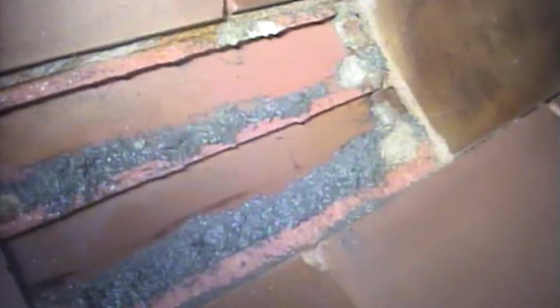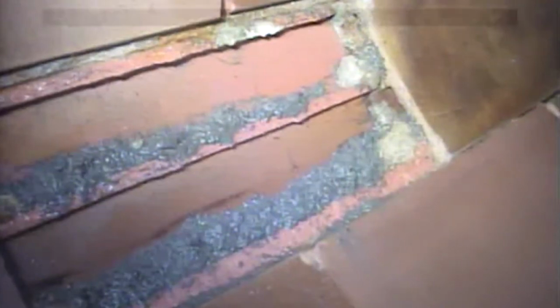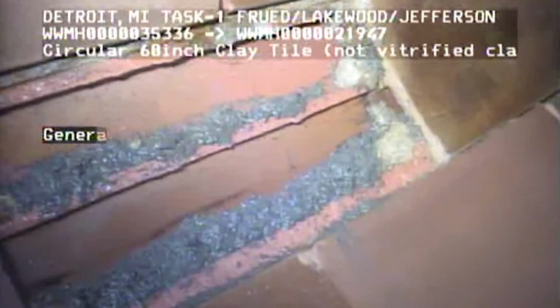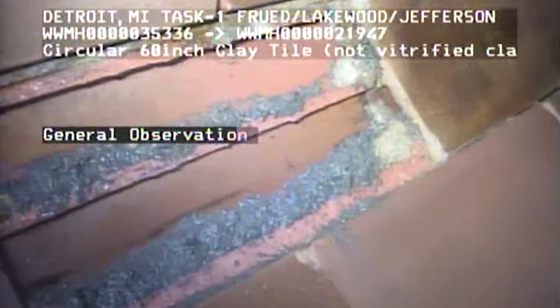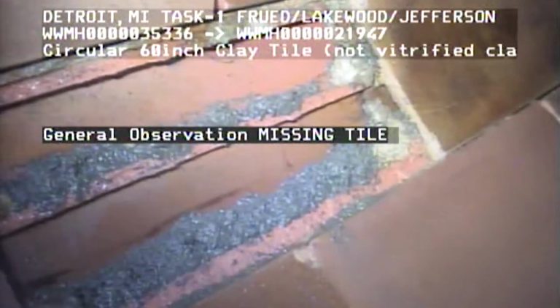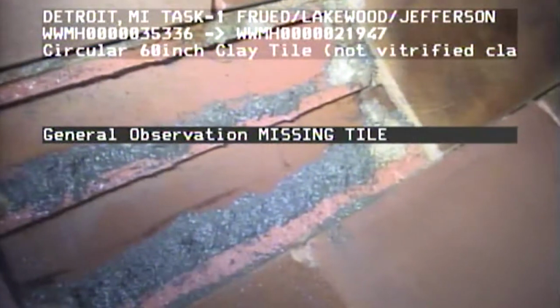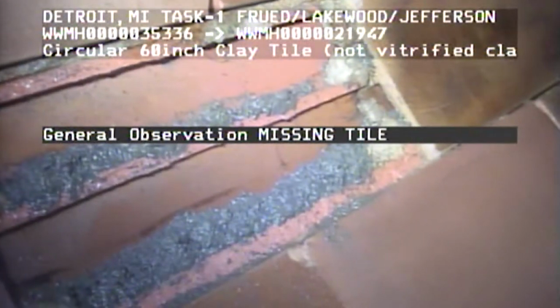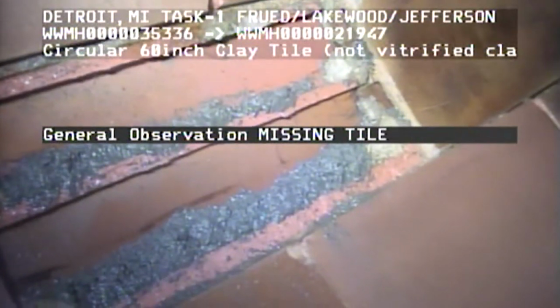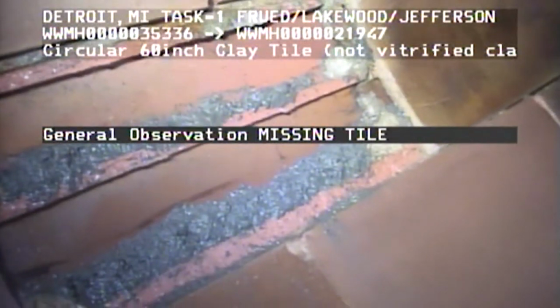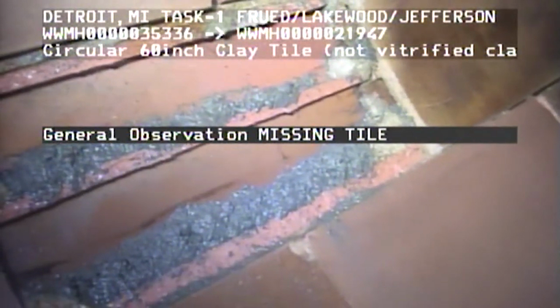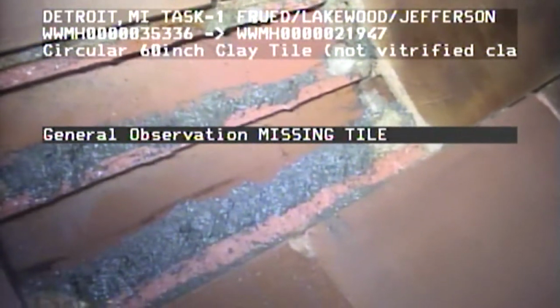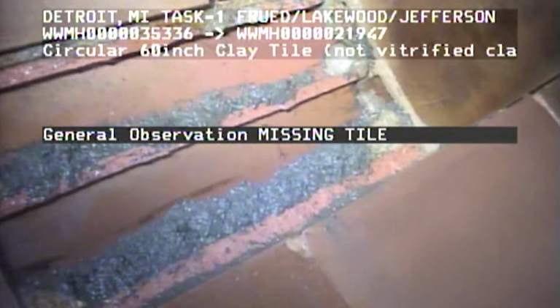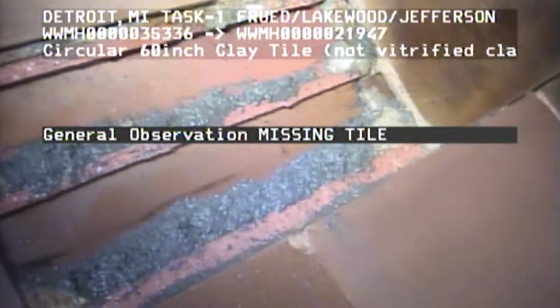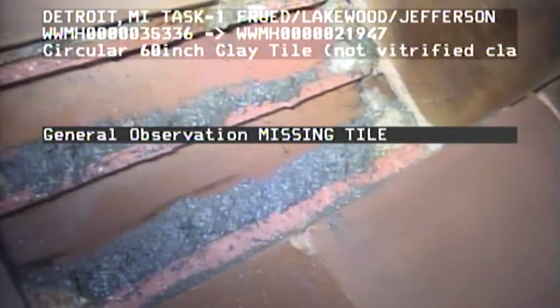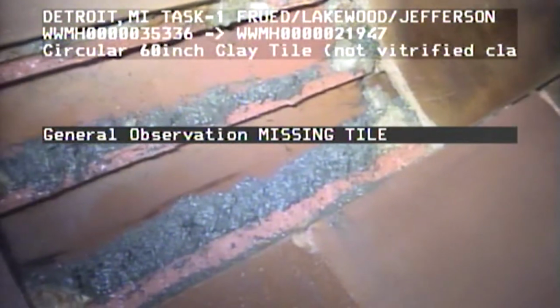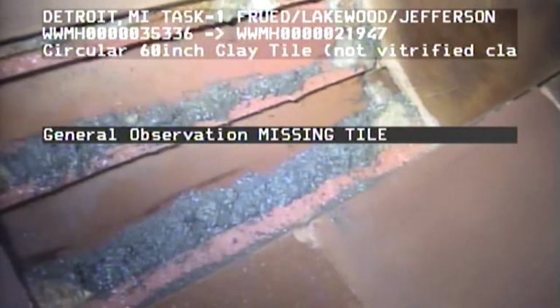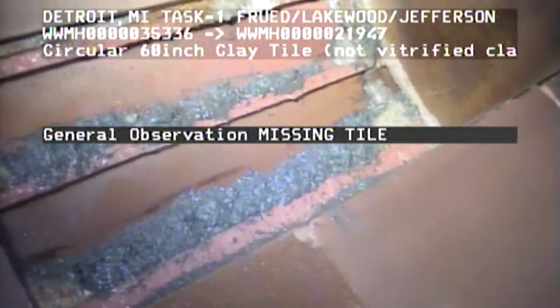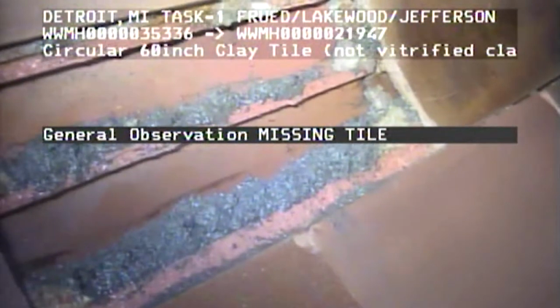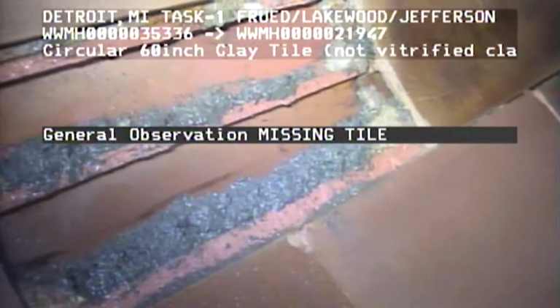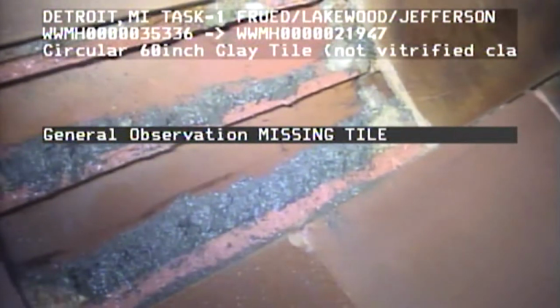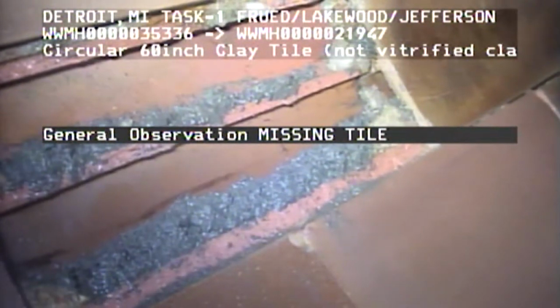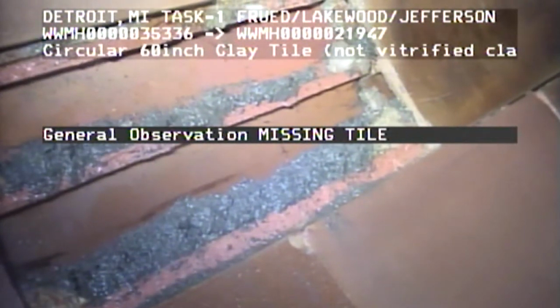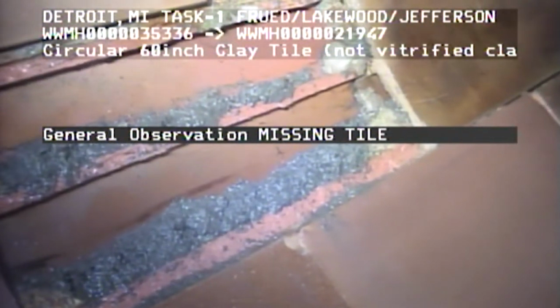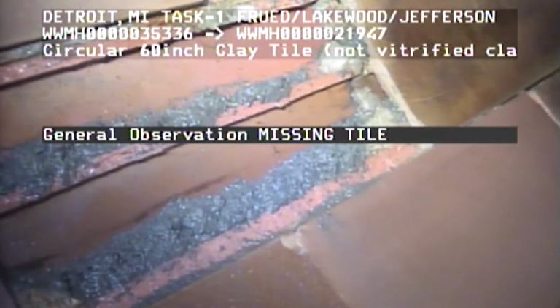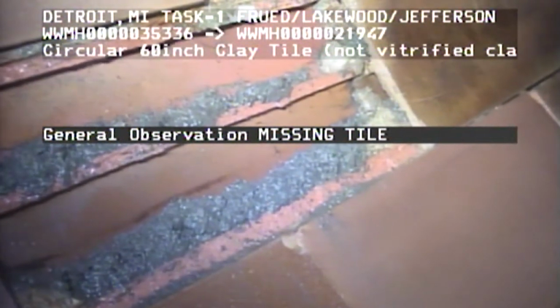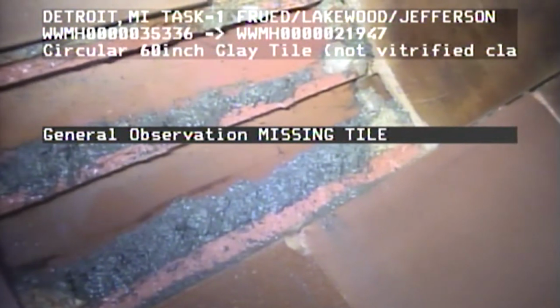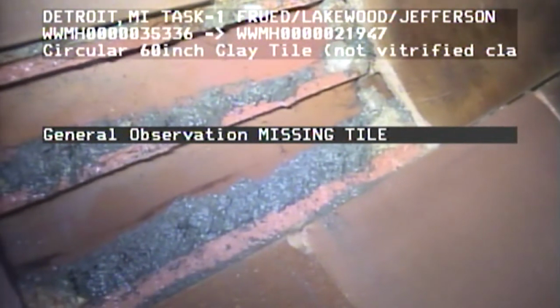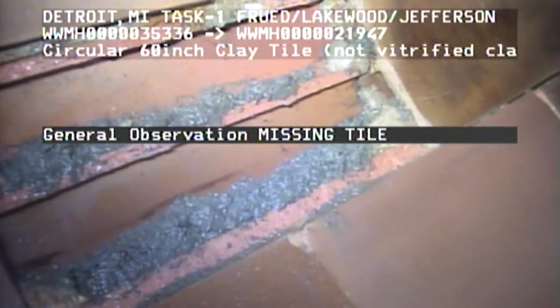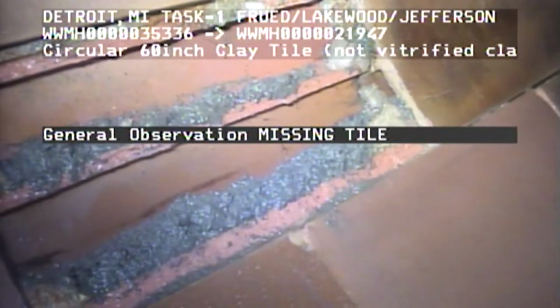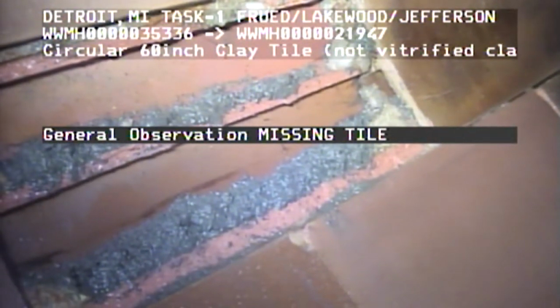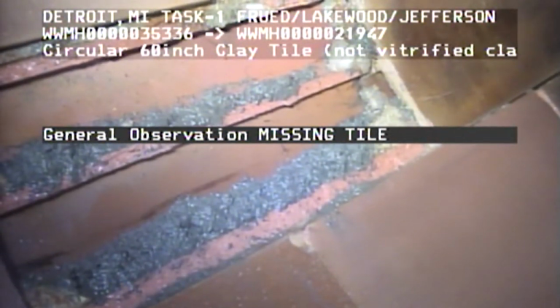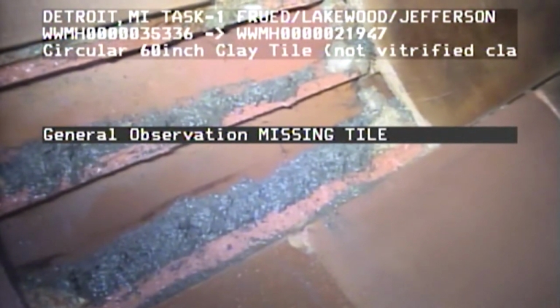Sewer lining covers cracks or openings and other damage that has occurred over the years, which may have reduced the capacity of the sewer.